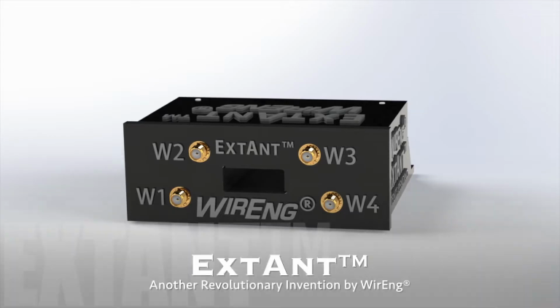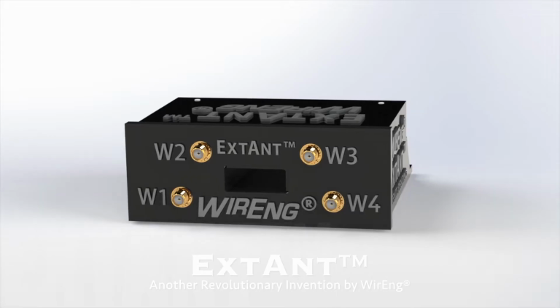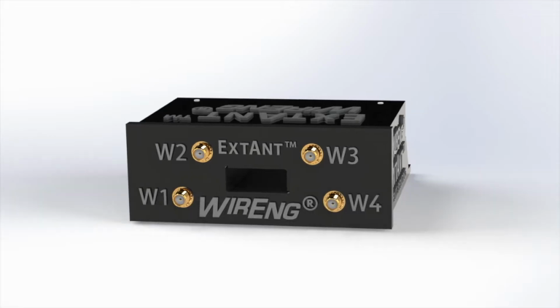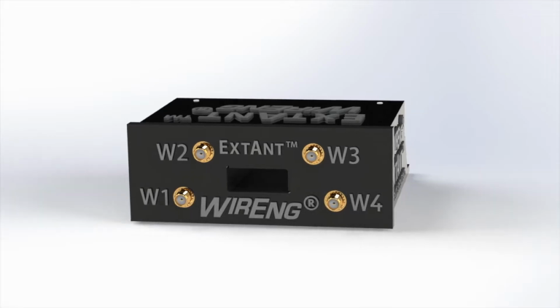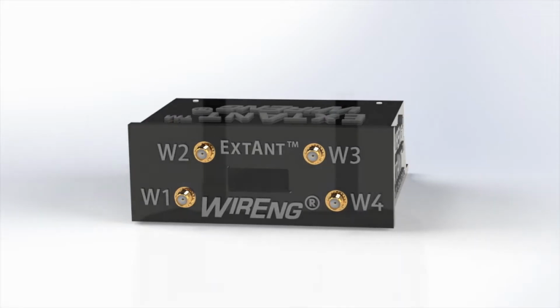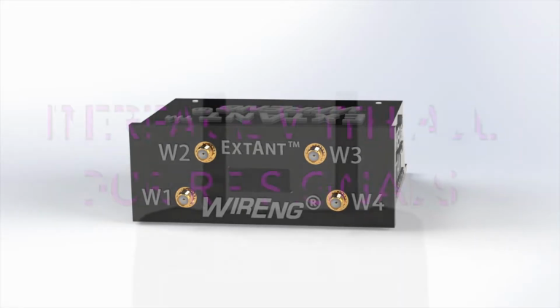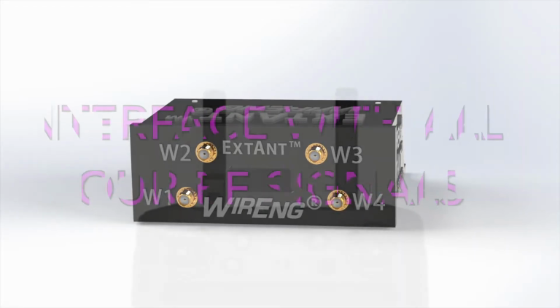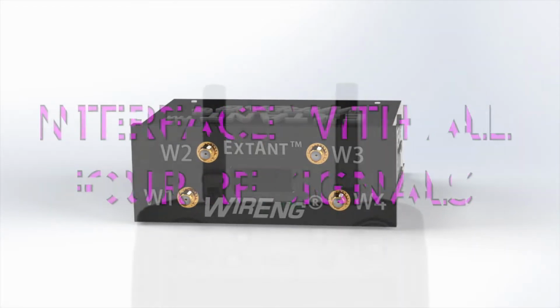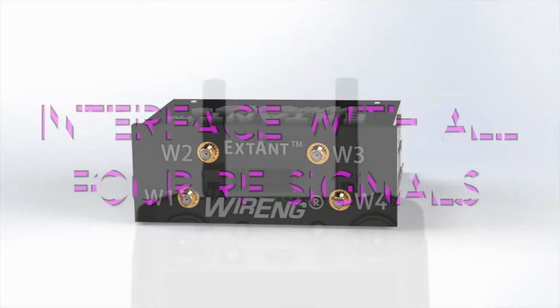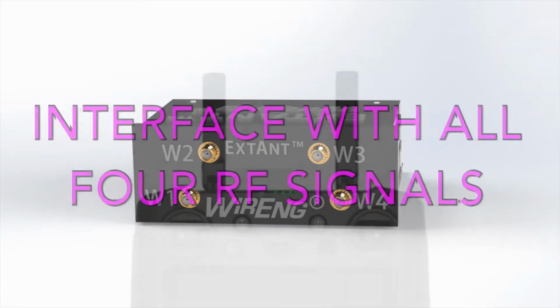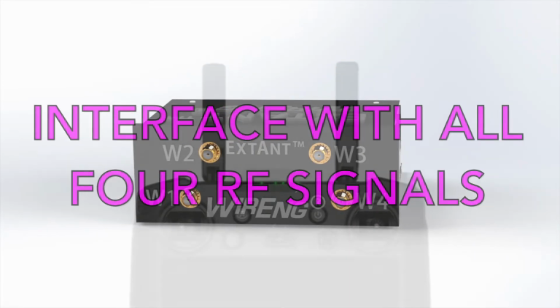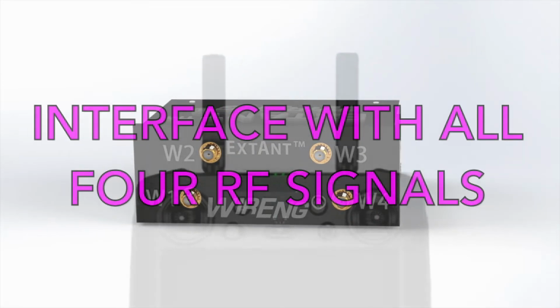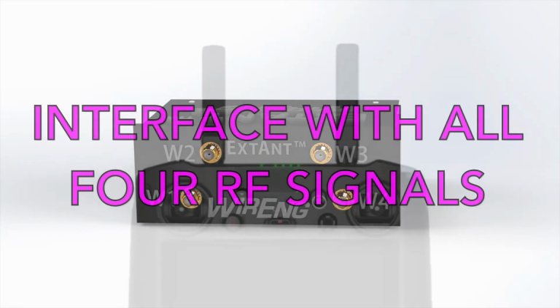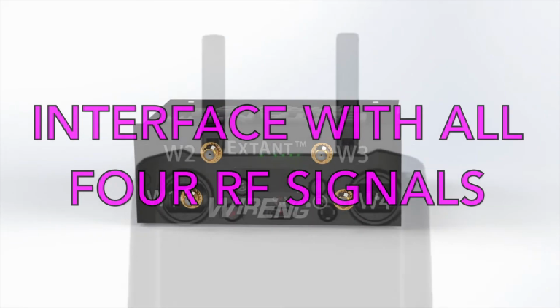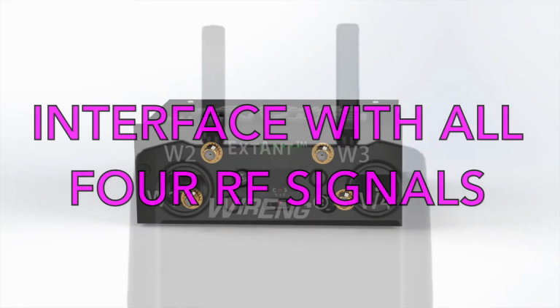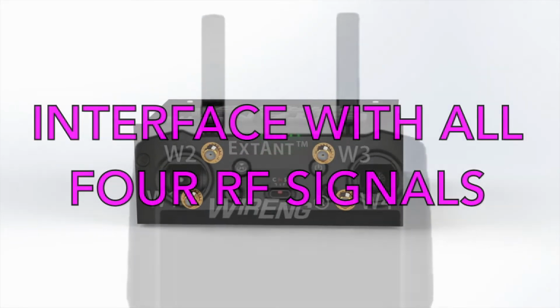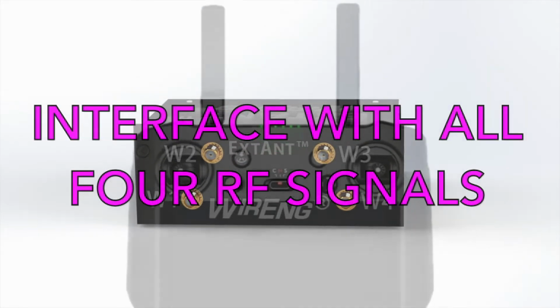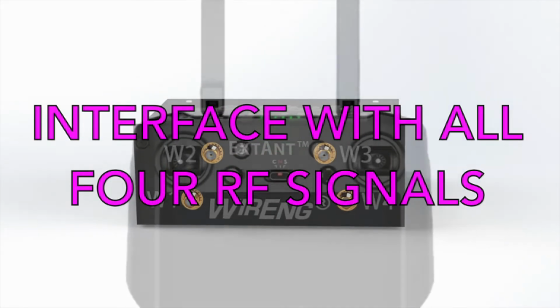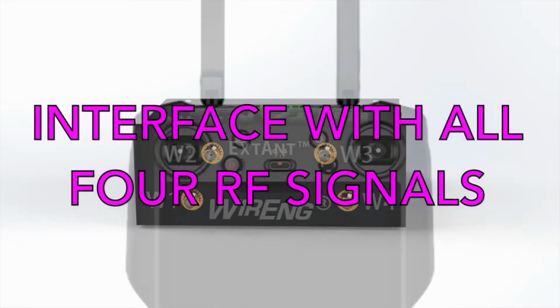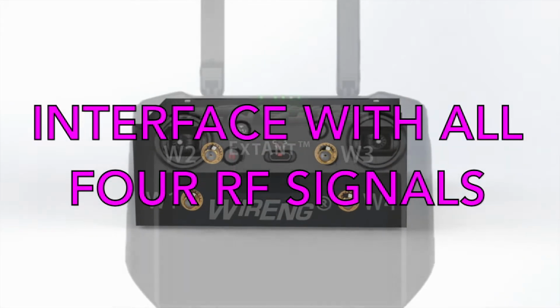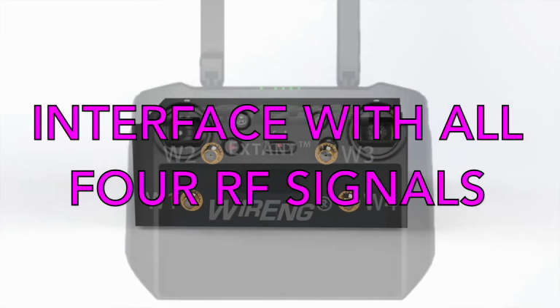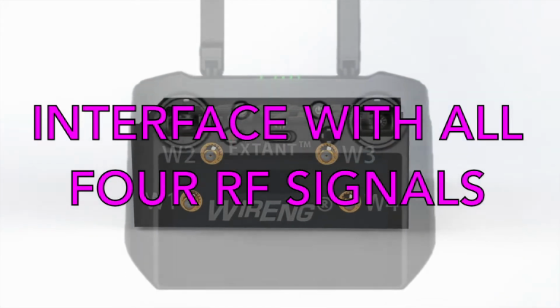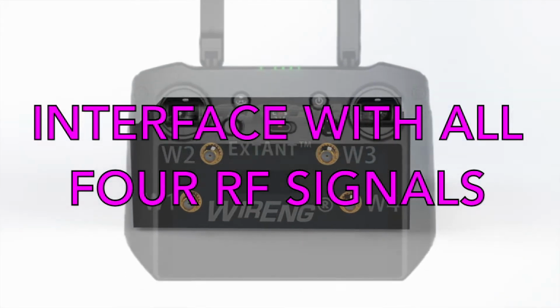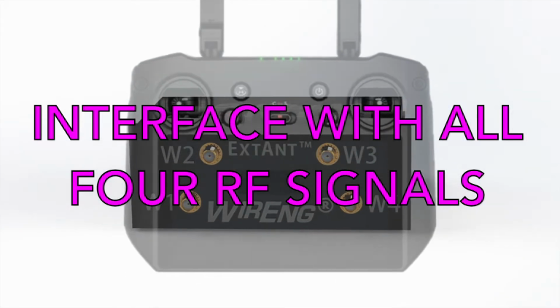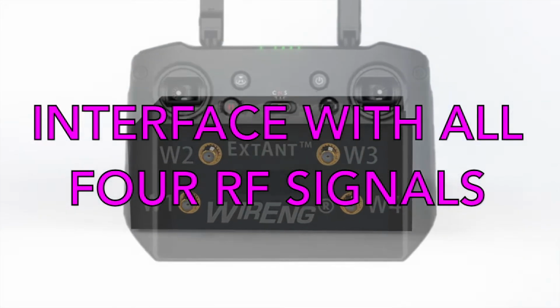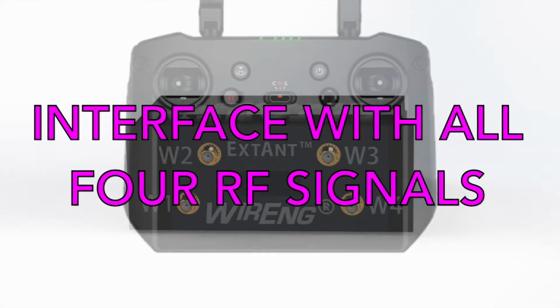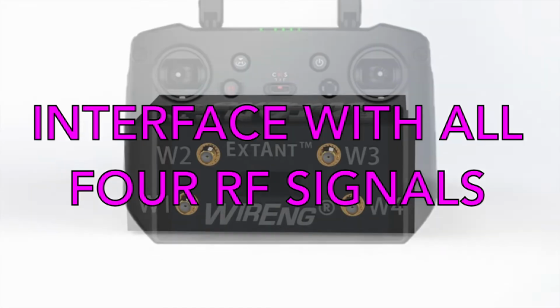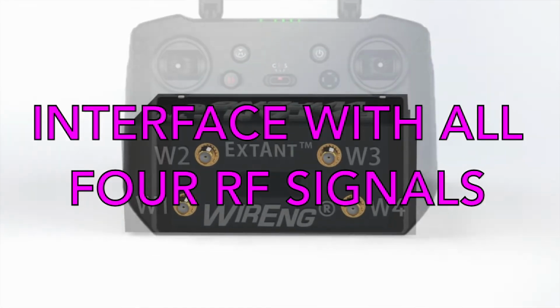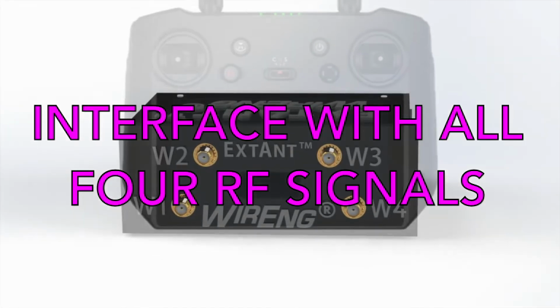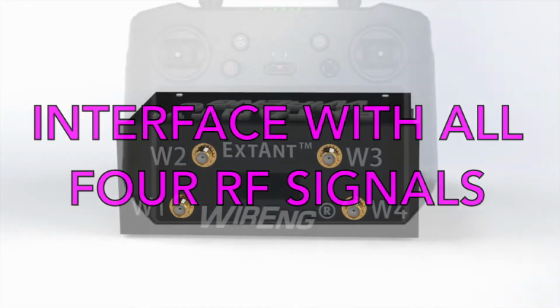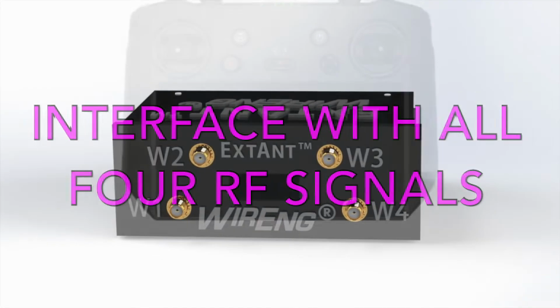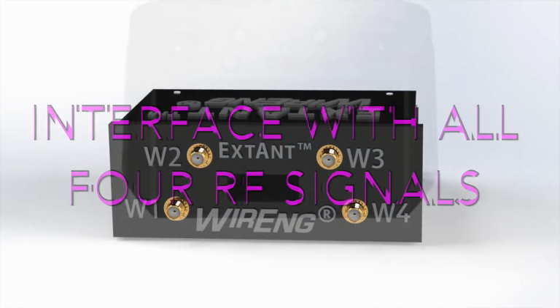The Extant by Wiring is a new, revolutionary, and effortless way to interface with all four controller signals.